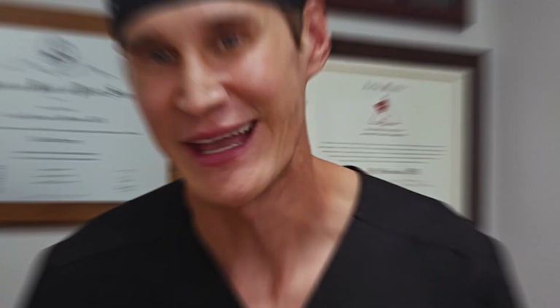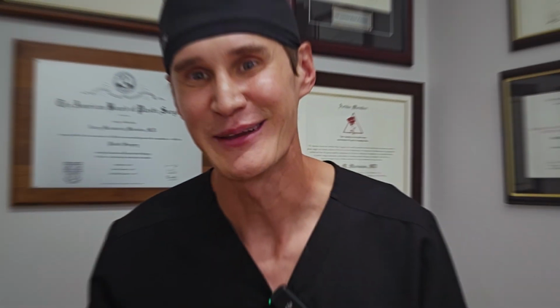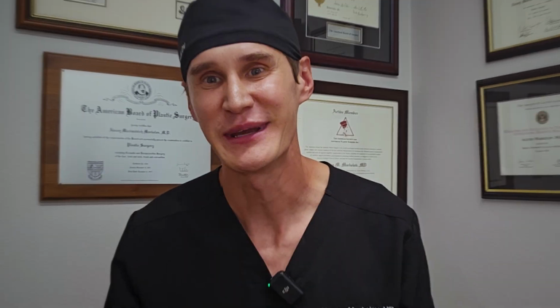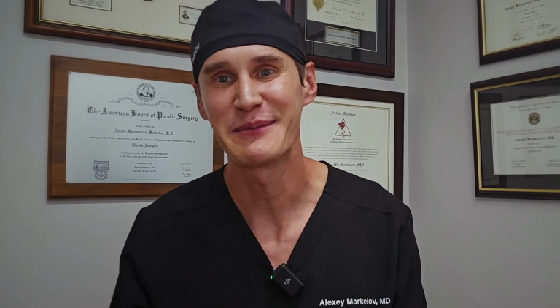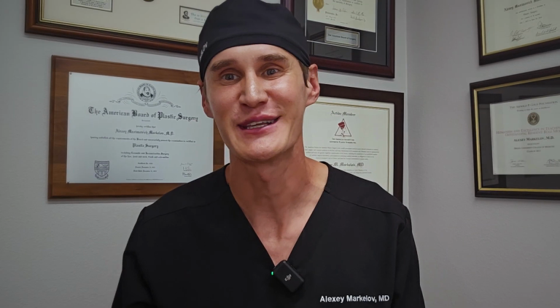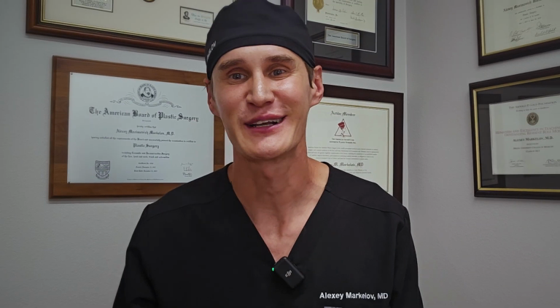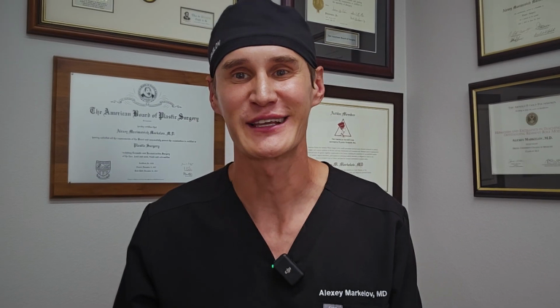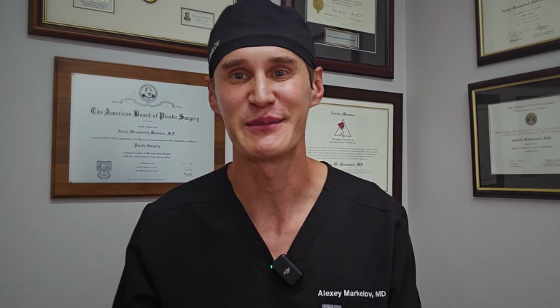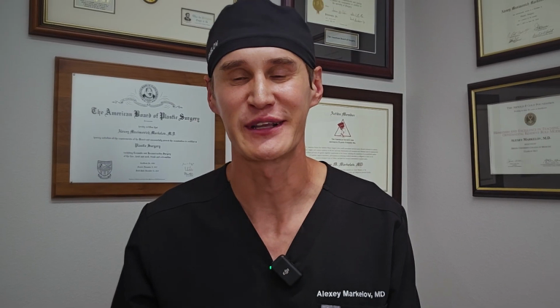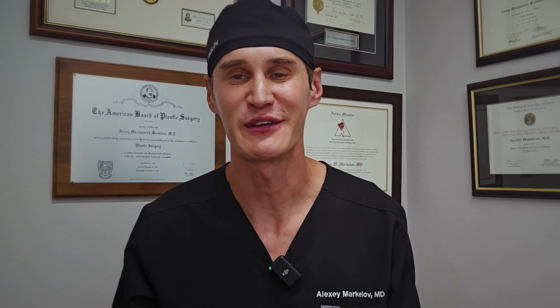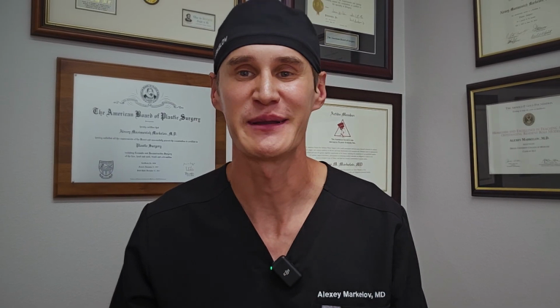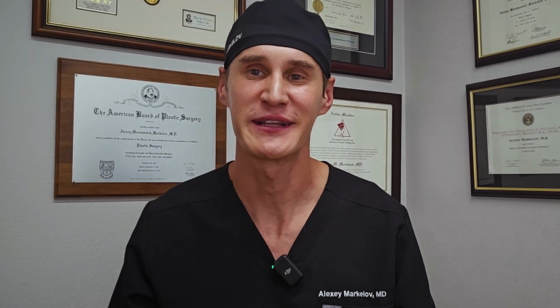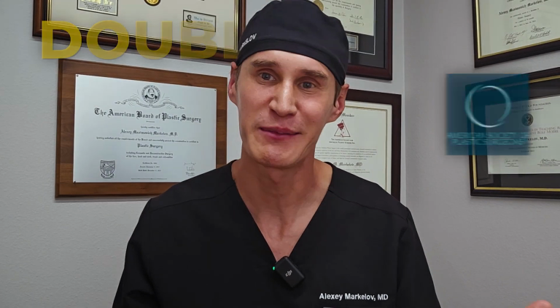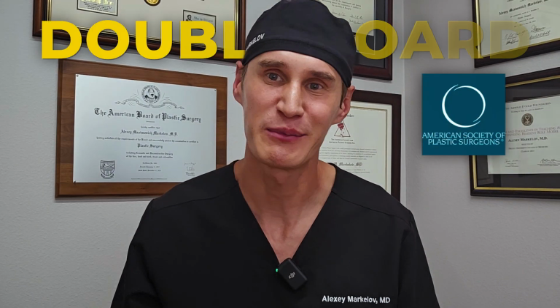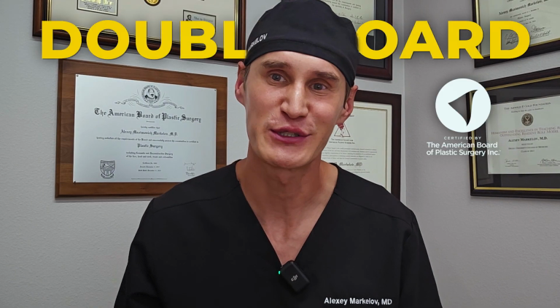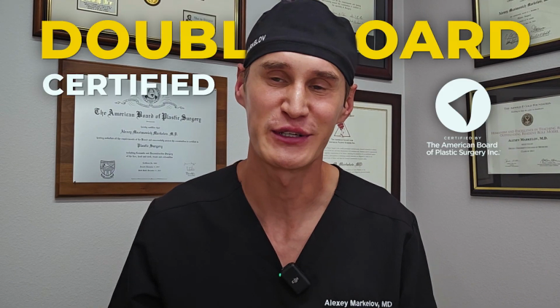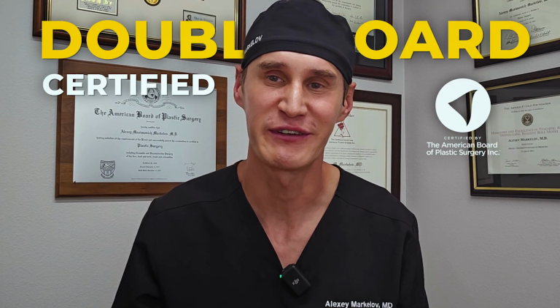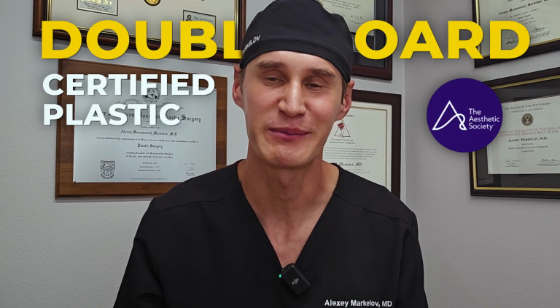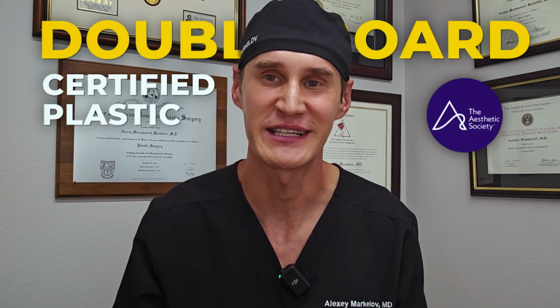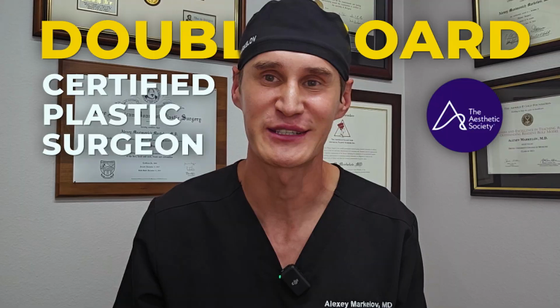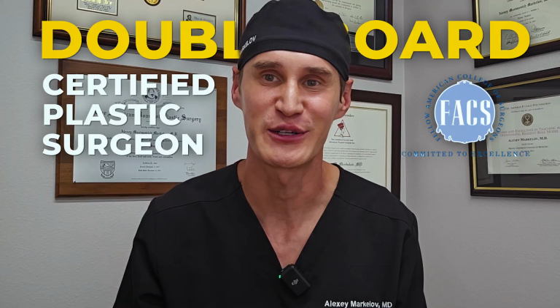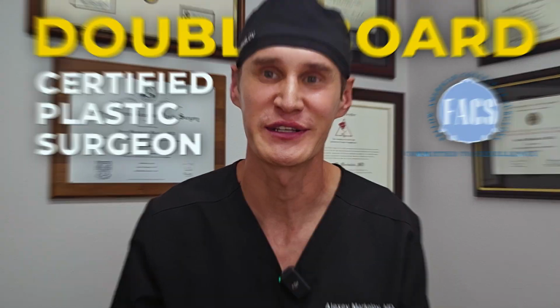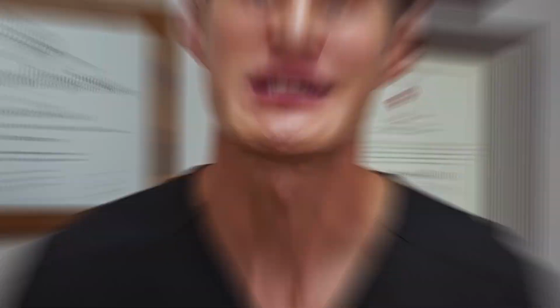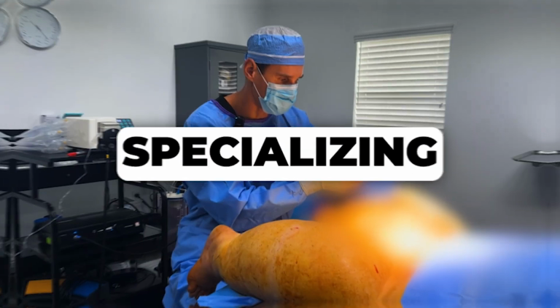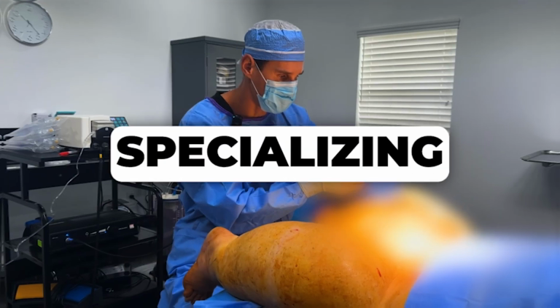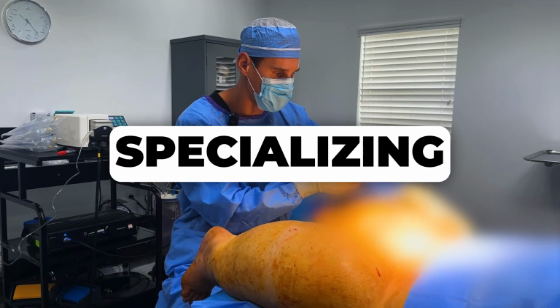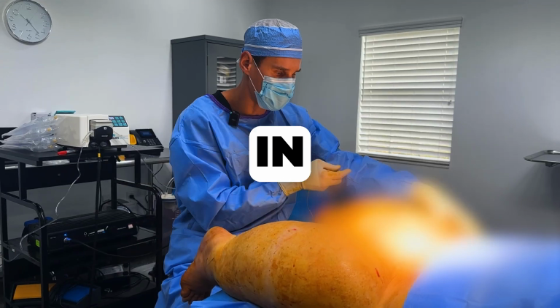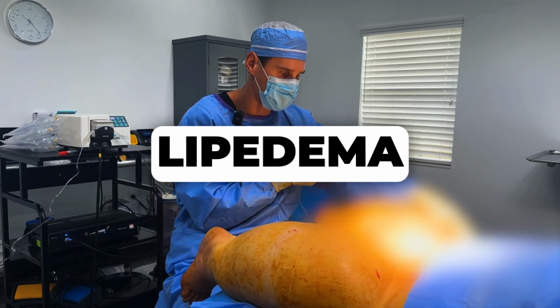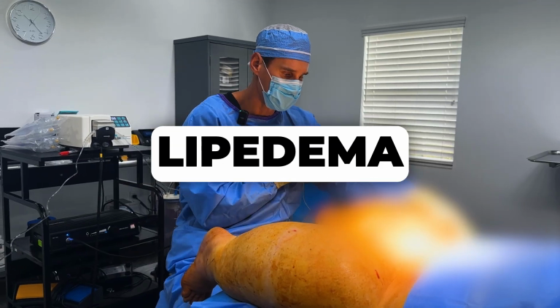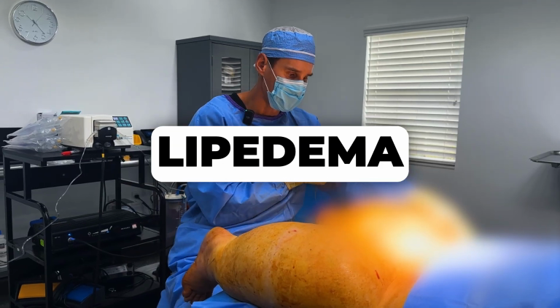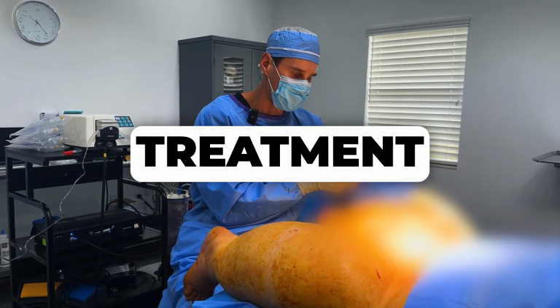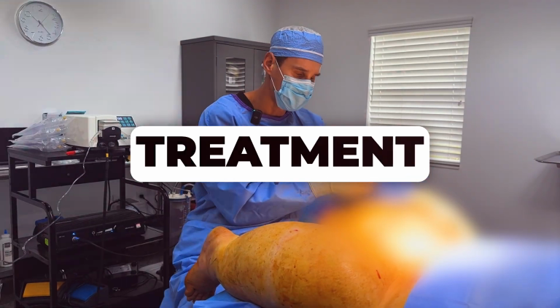Hi, my name is Dr. Alexi Markilov. I'm a double board-certified plastic surgeon specializing in lipedema treatment.